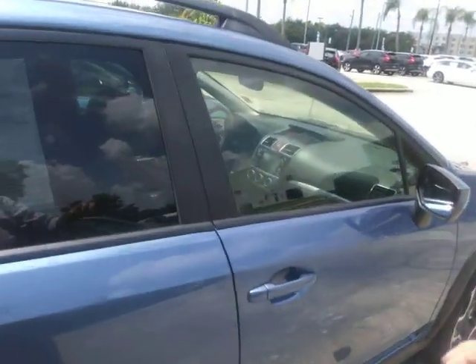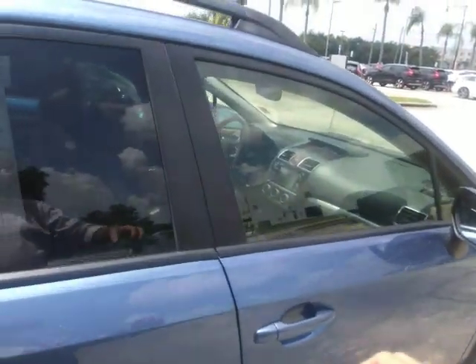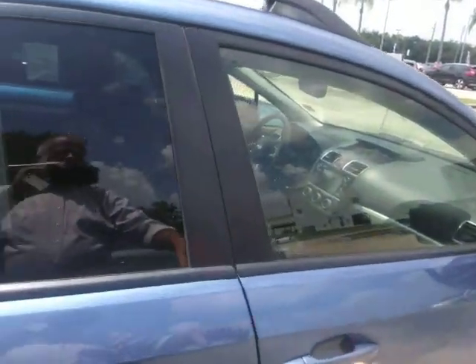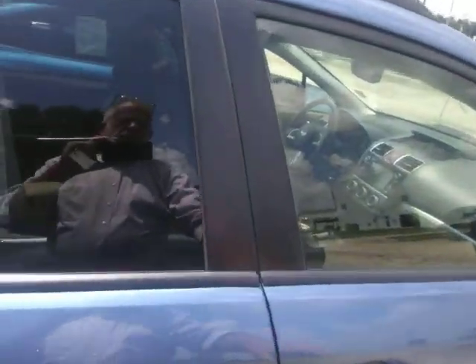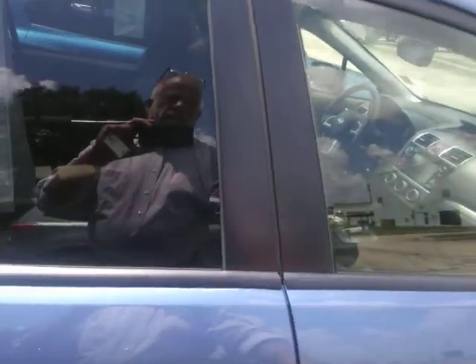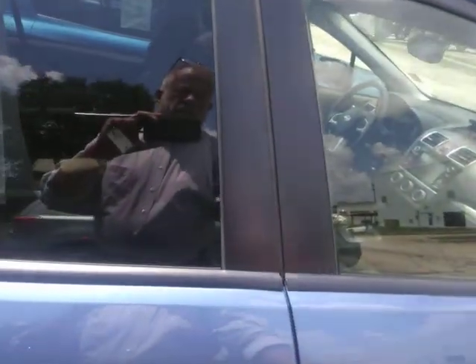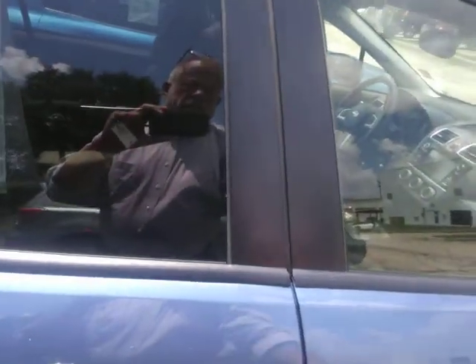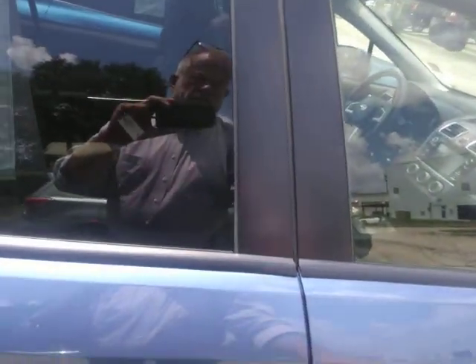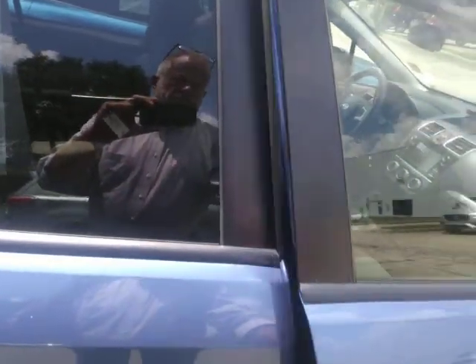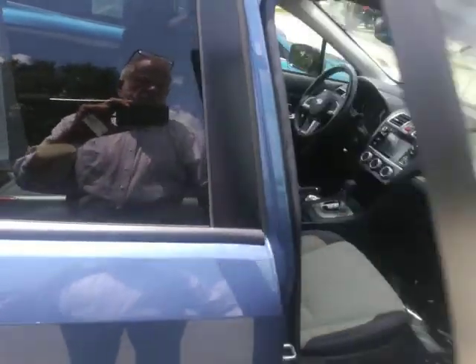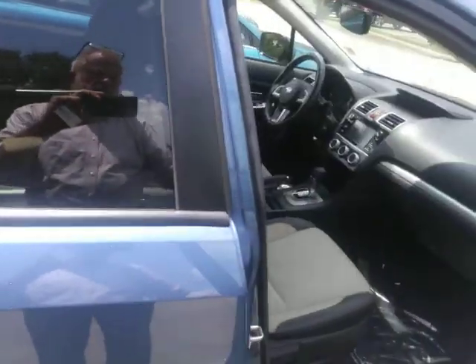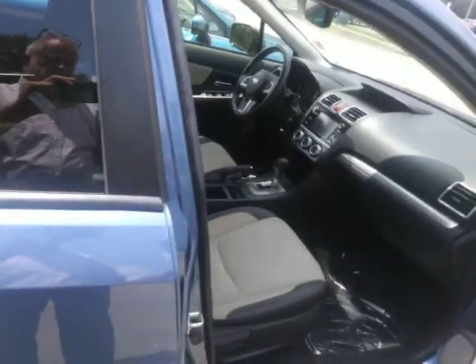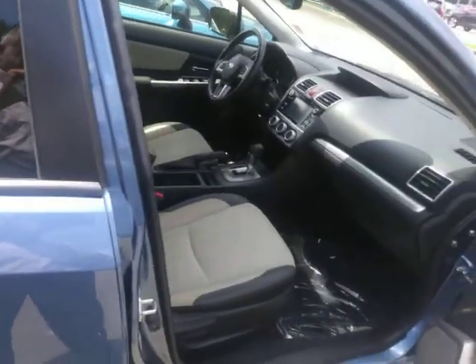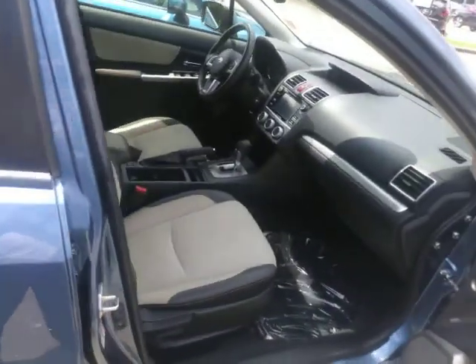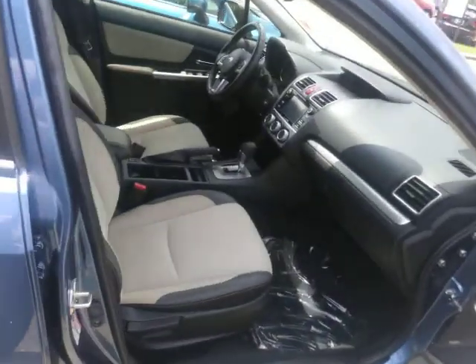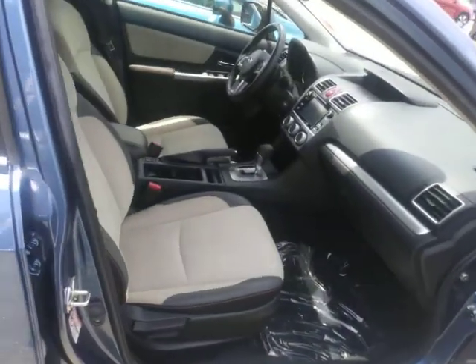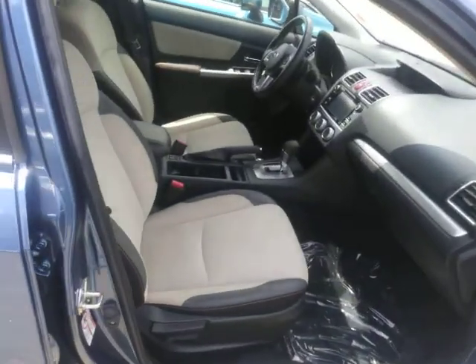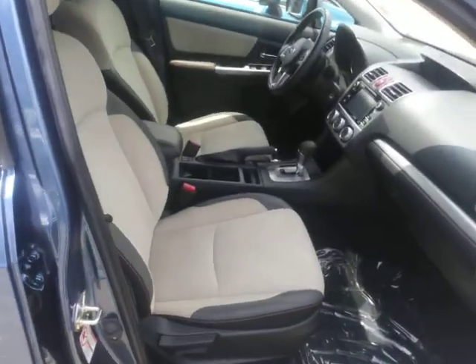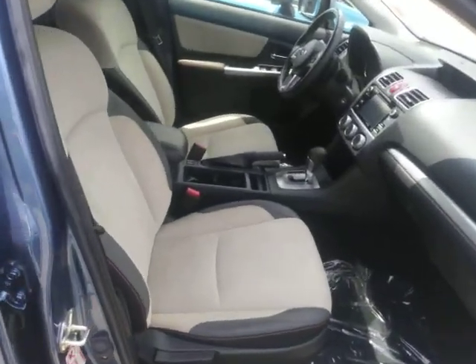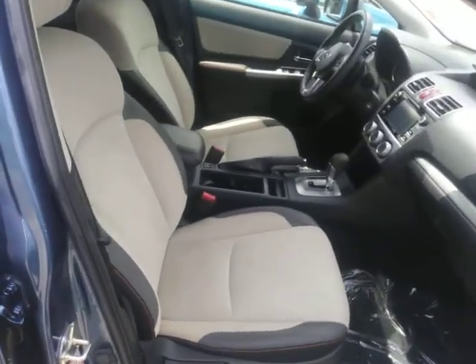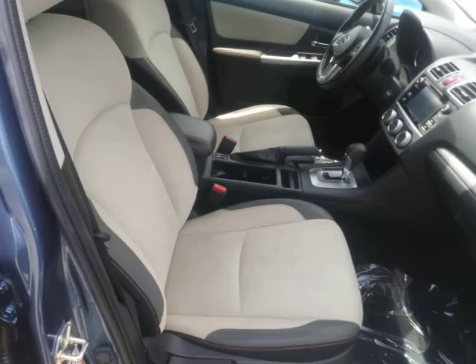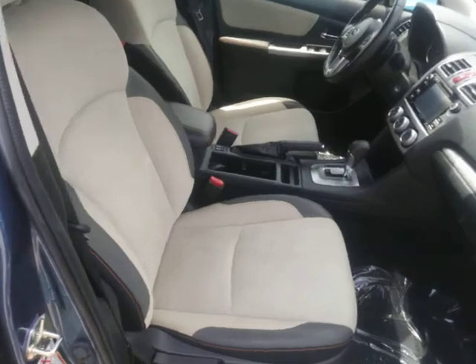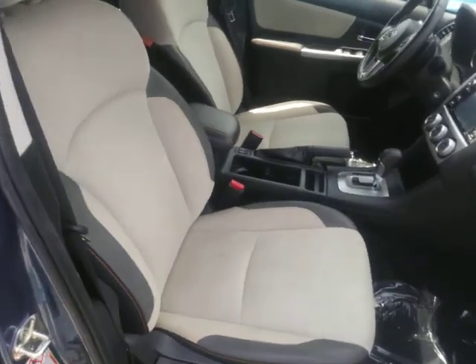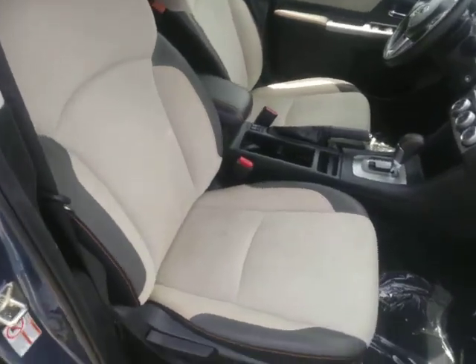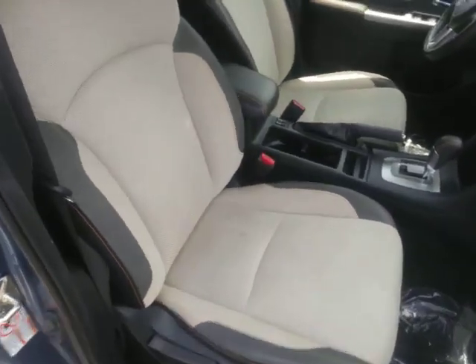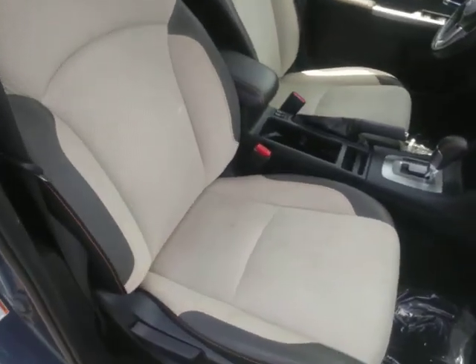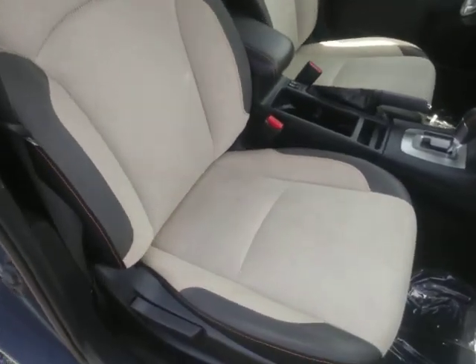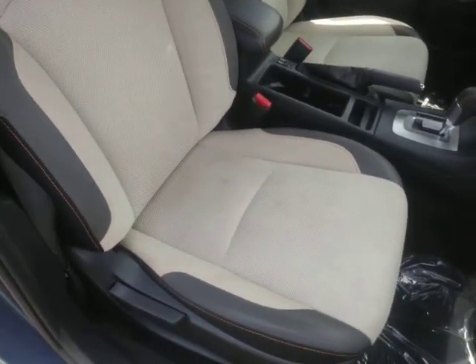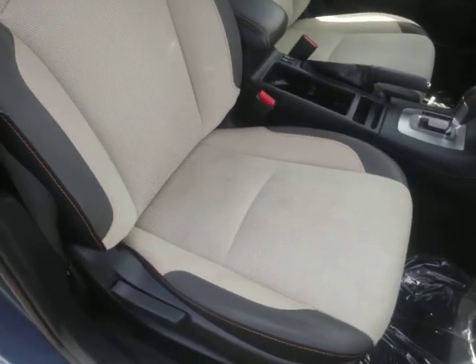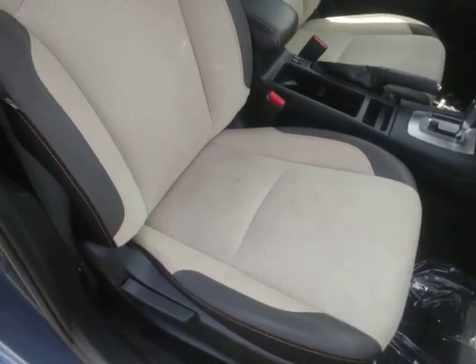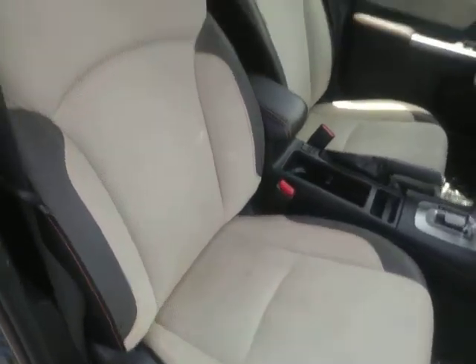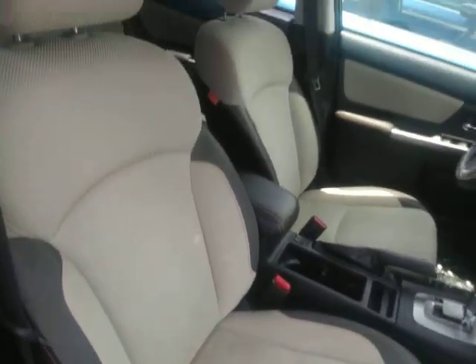Interior is a lighter color, two-tone with the orange accent striping.